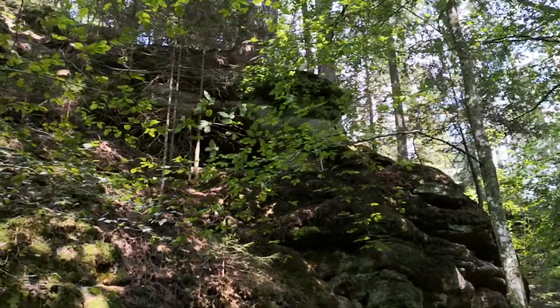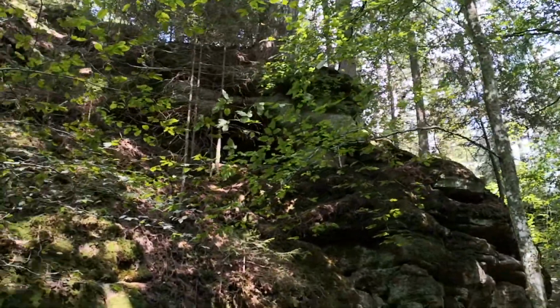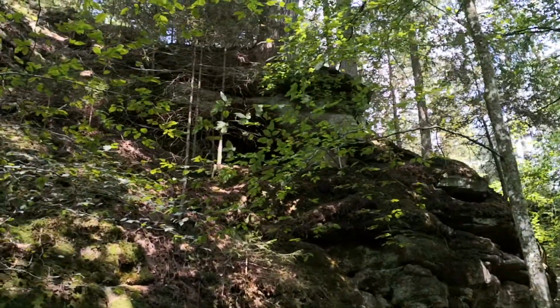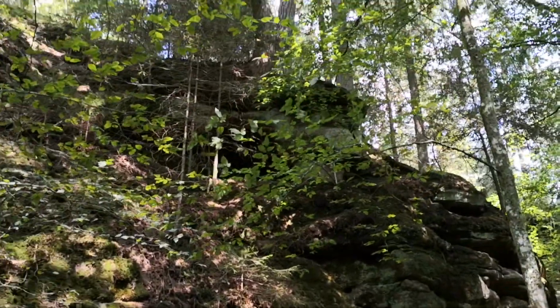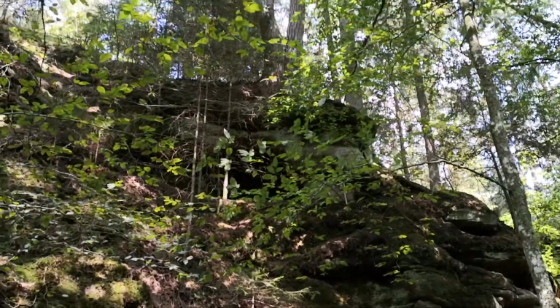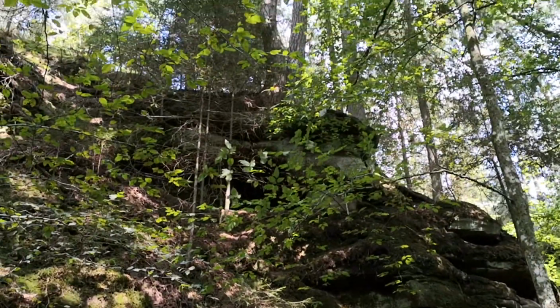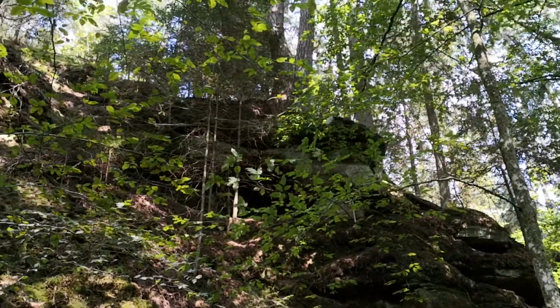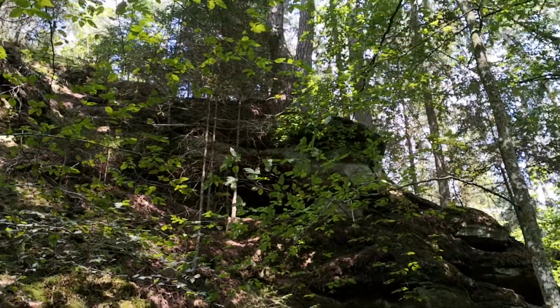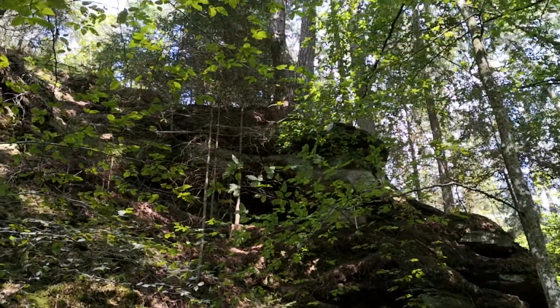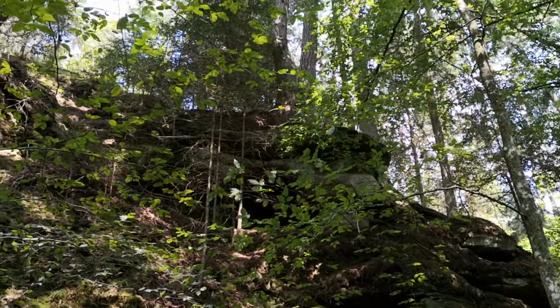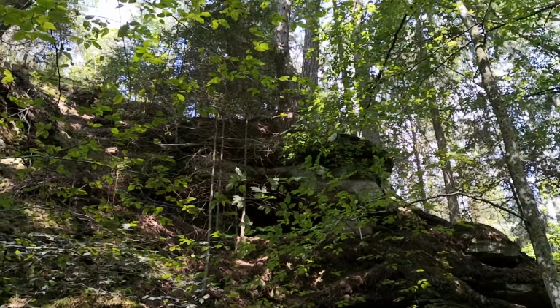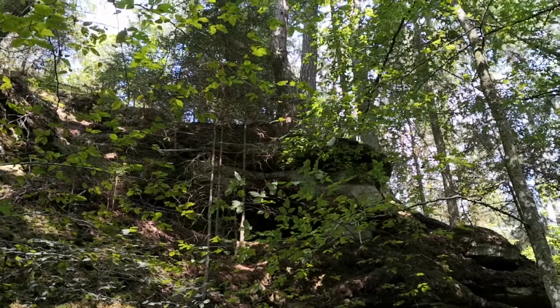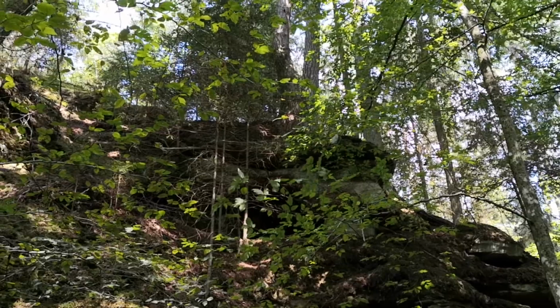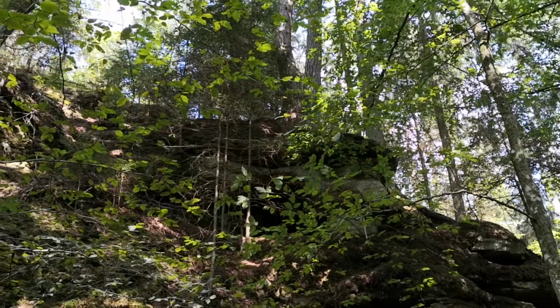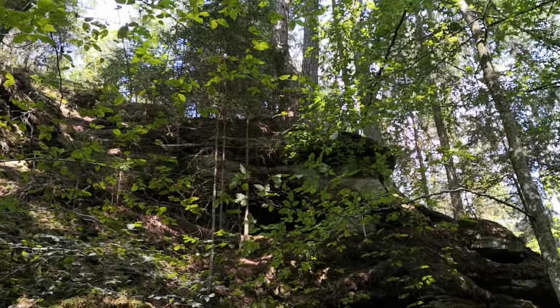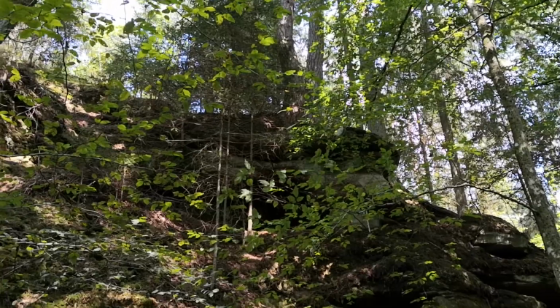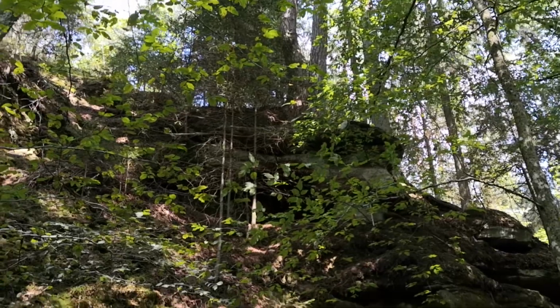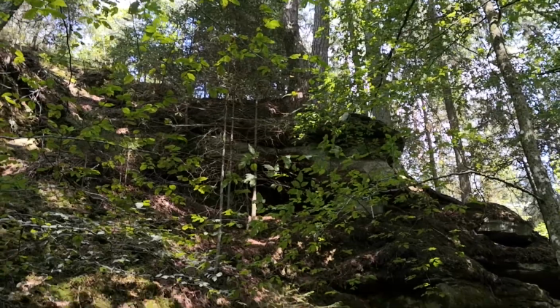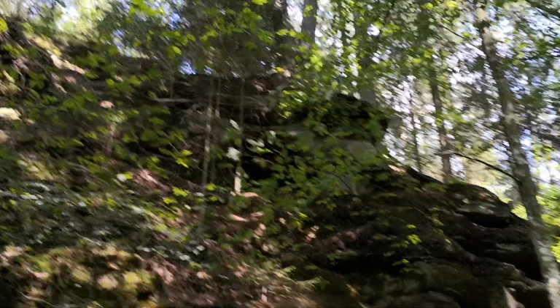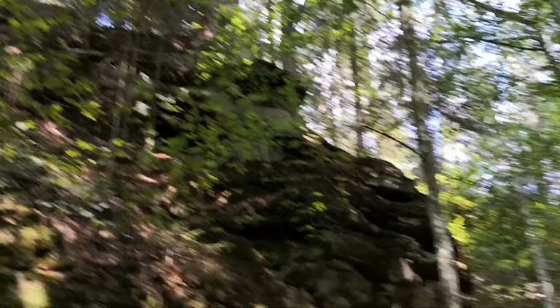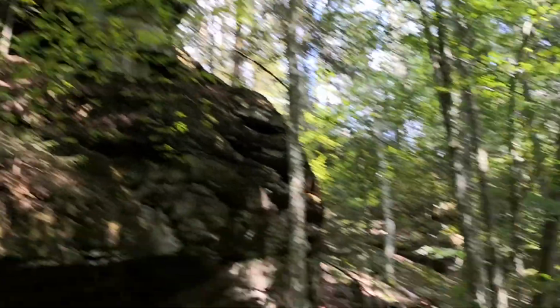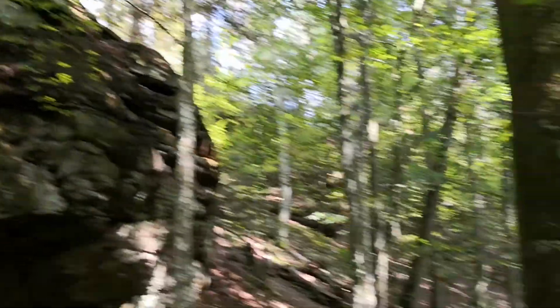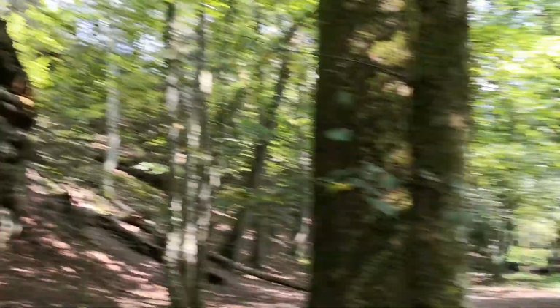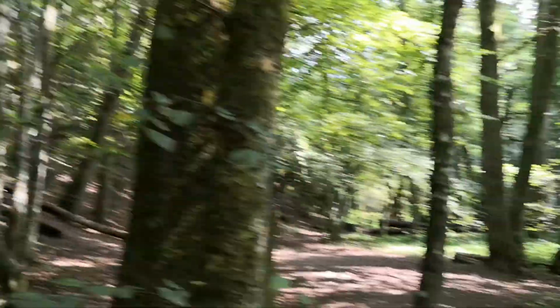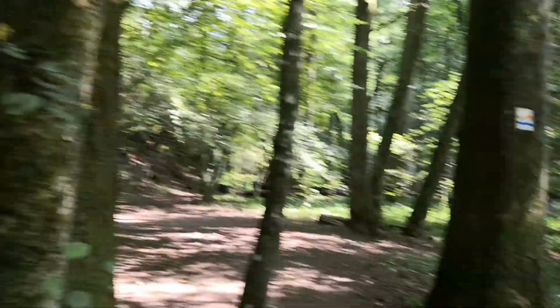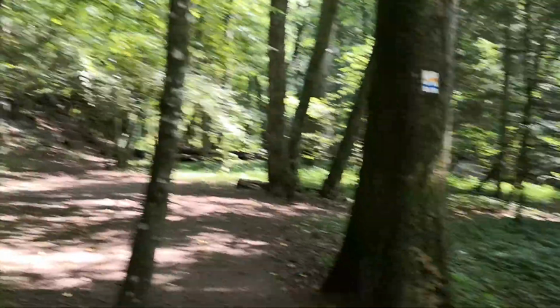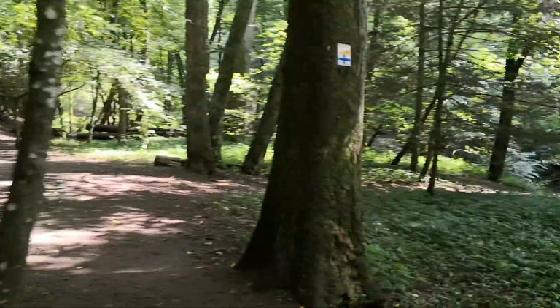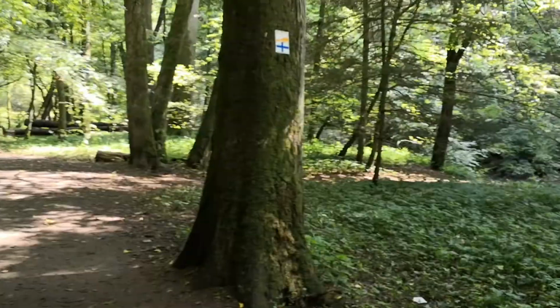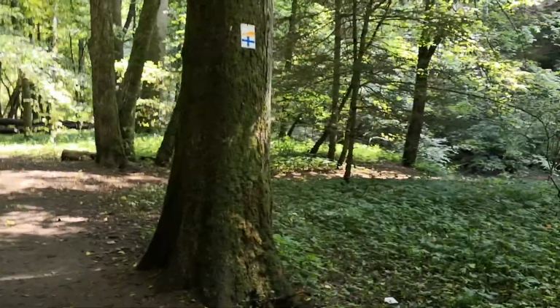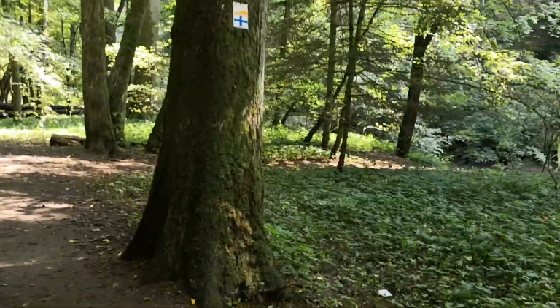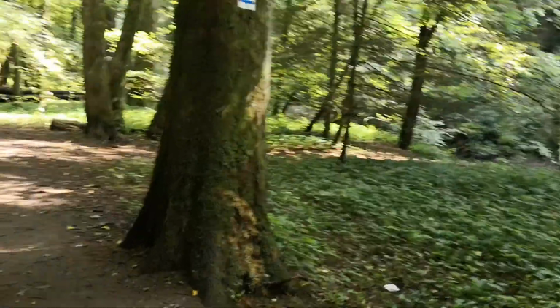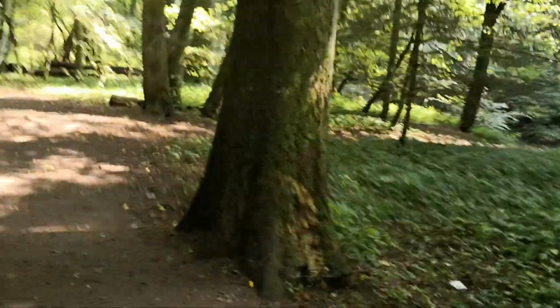And those trees at the top — I don't know what they're rooted in. Surely not solid rock.